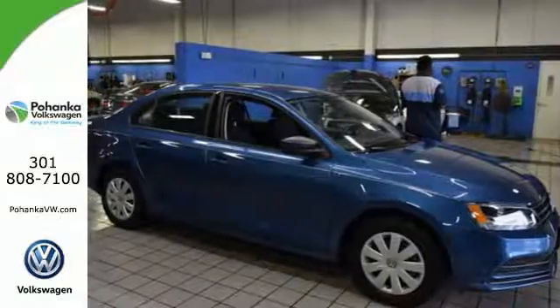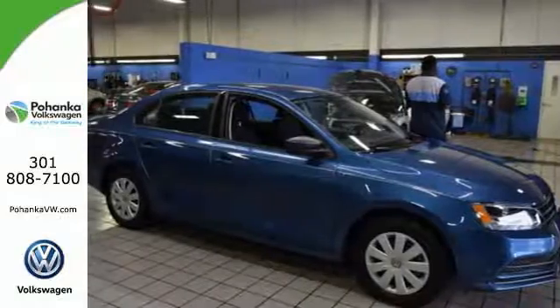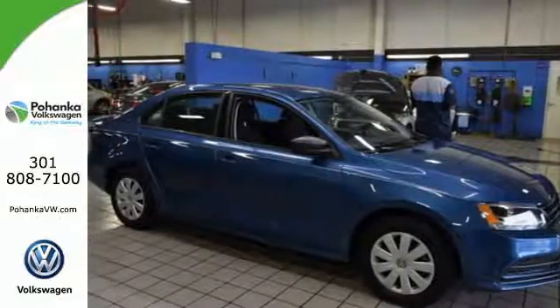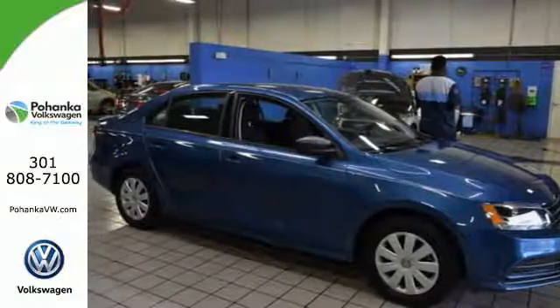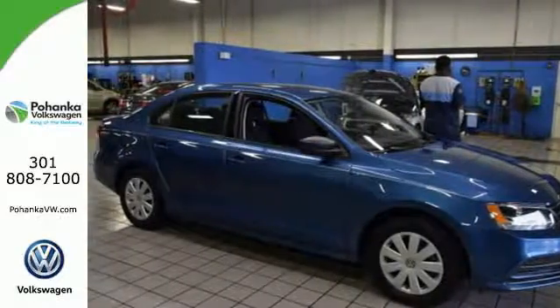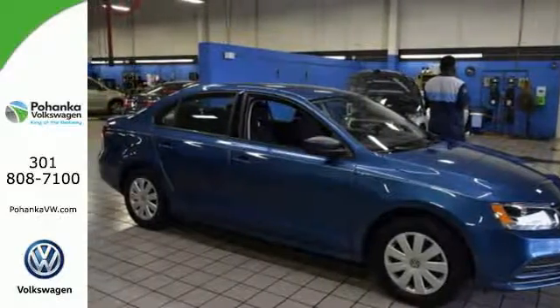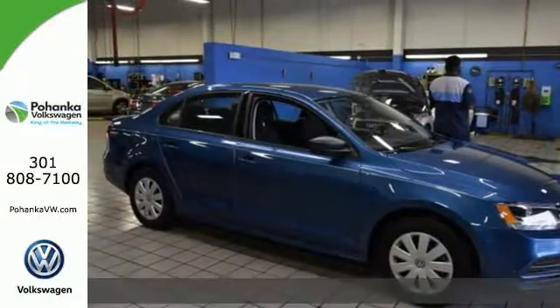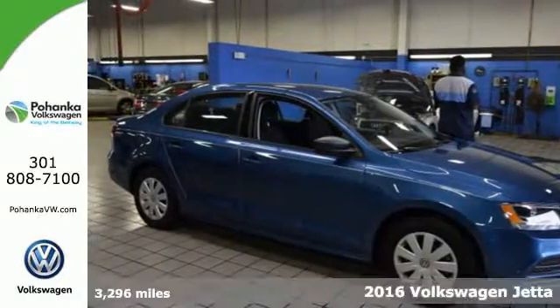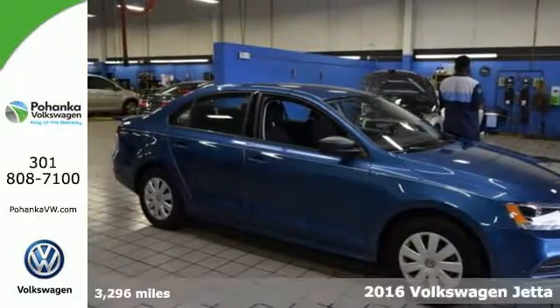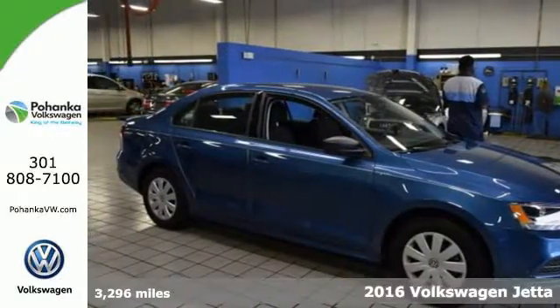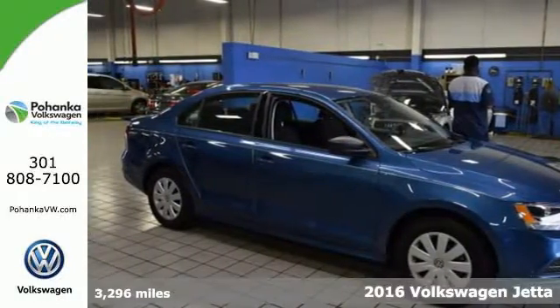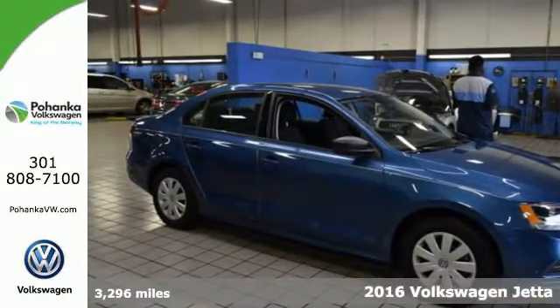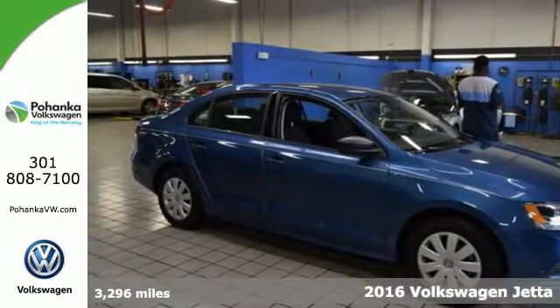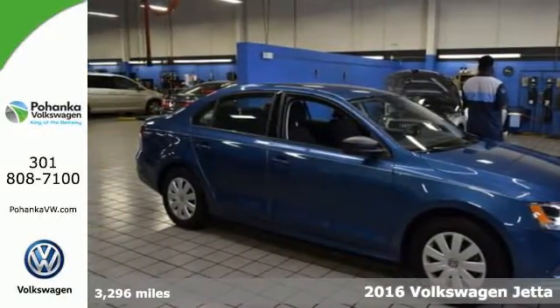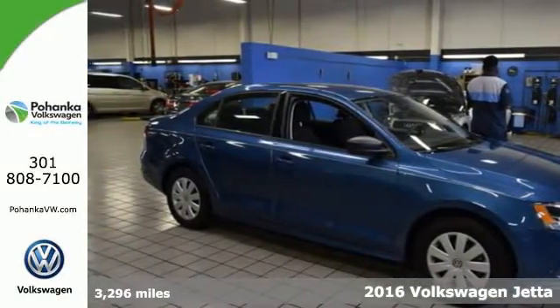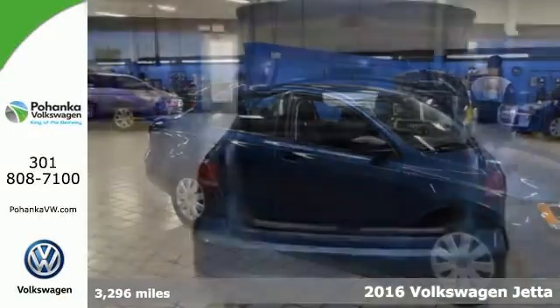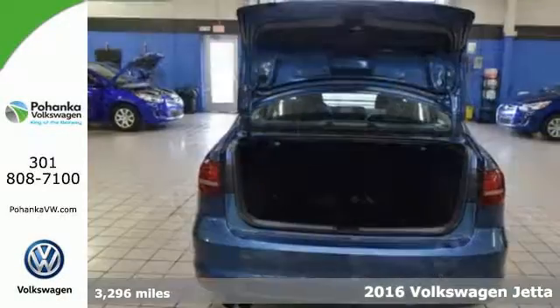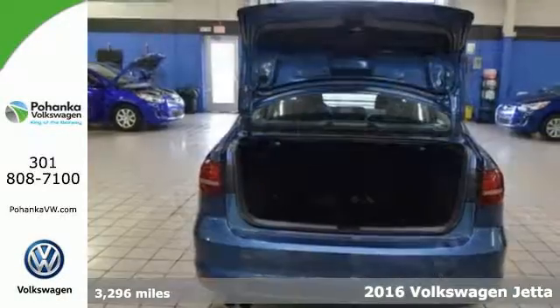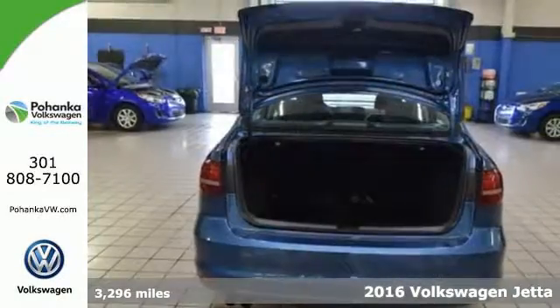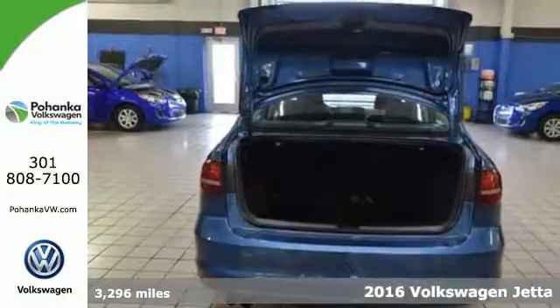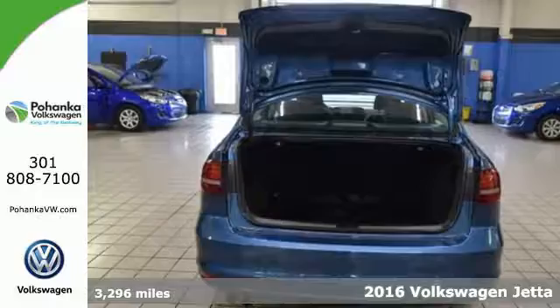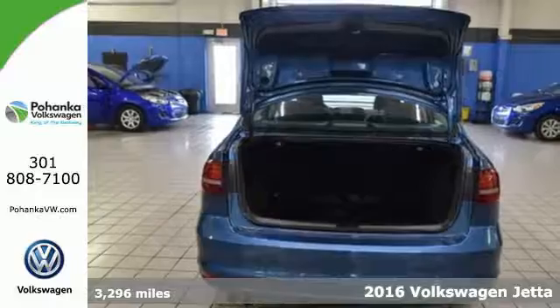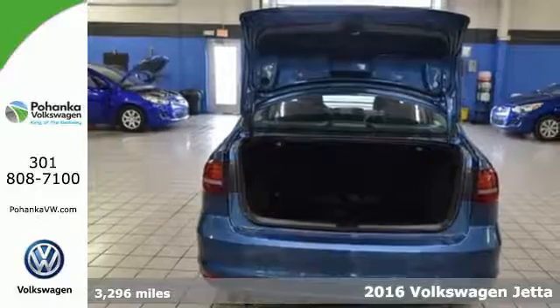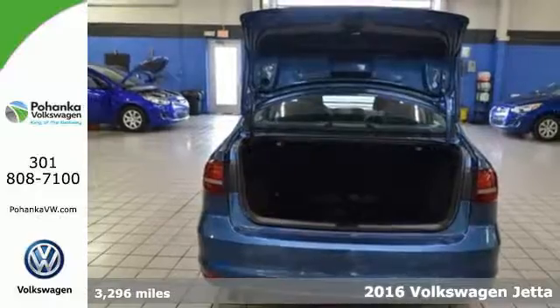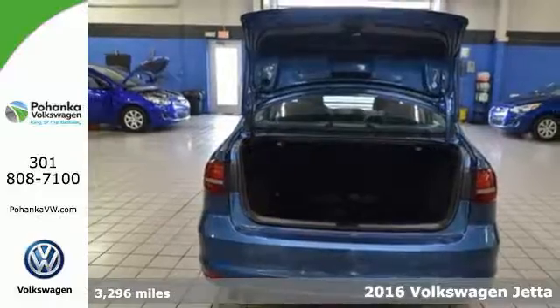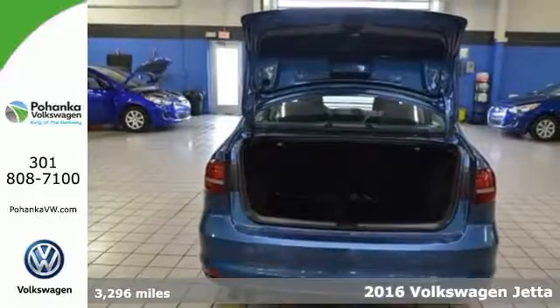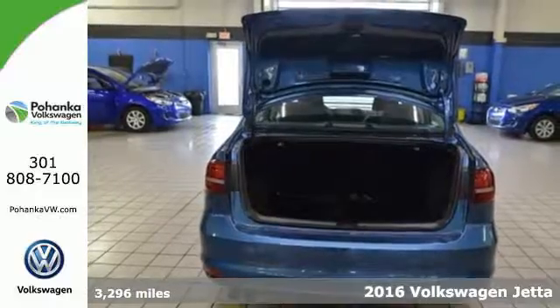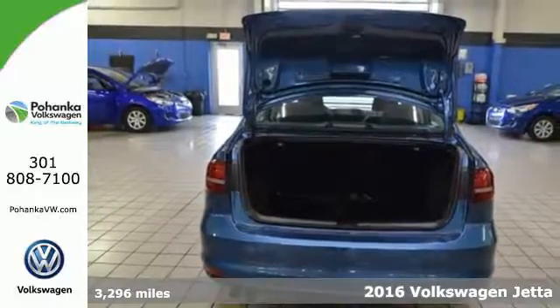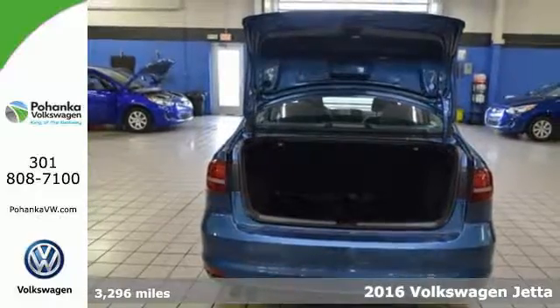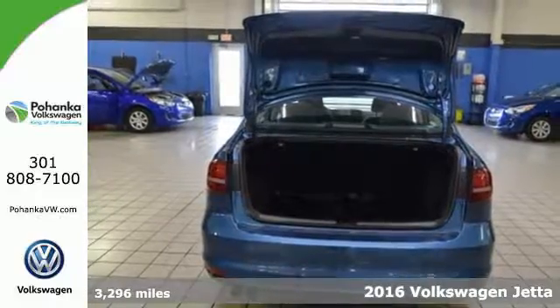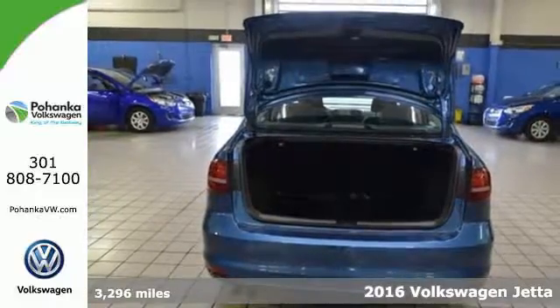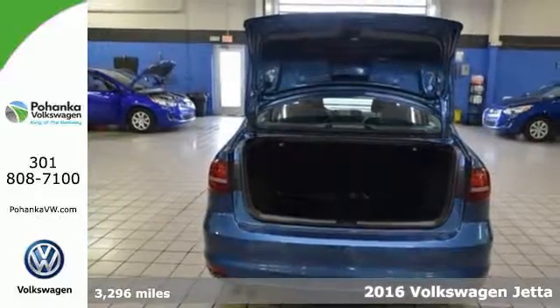Here's a 2016 Volkswagen Jetta. The lasting impression starts when the turbocharged engine ignites.